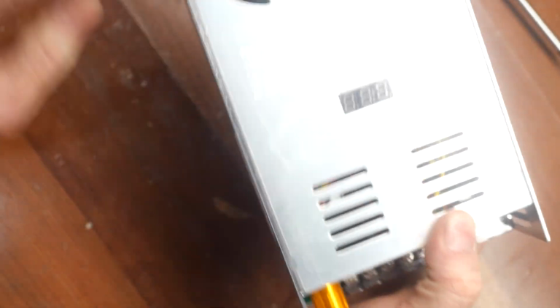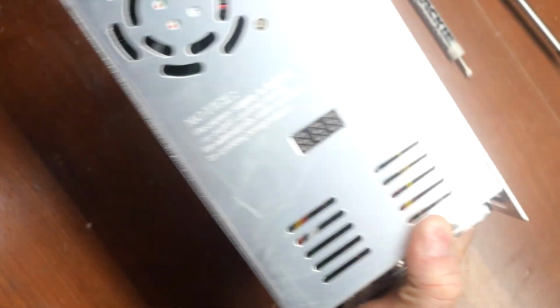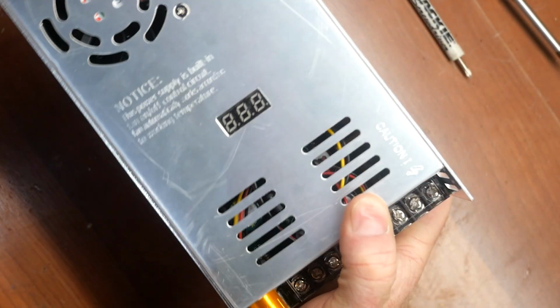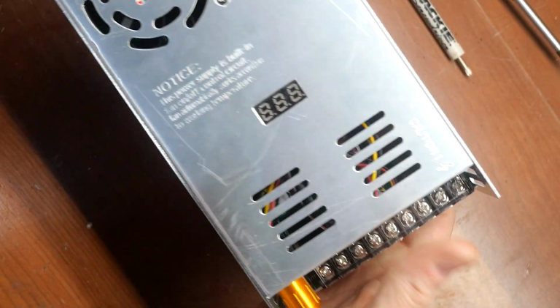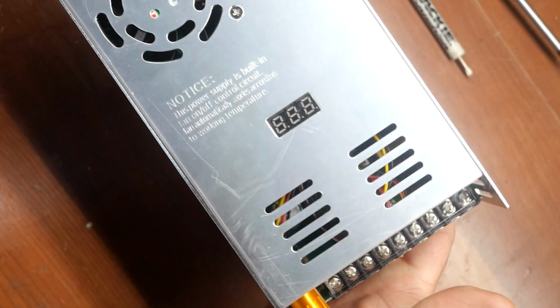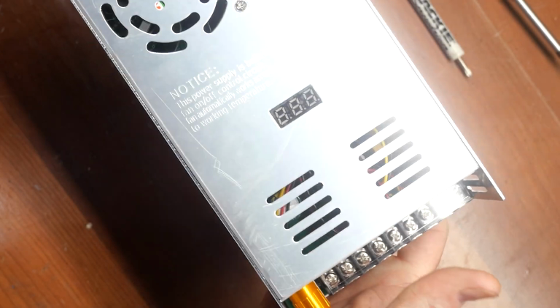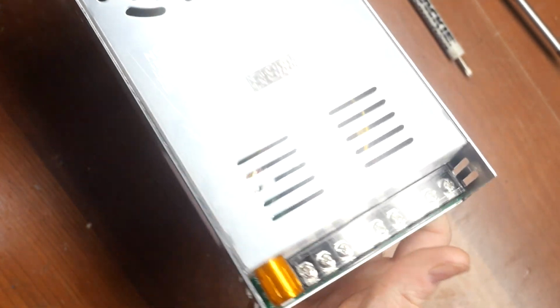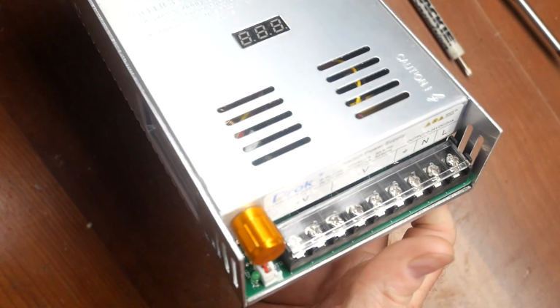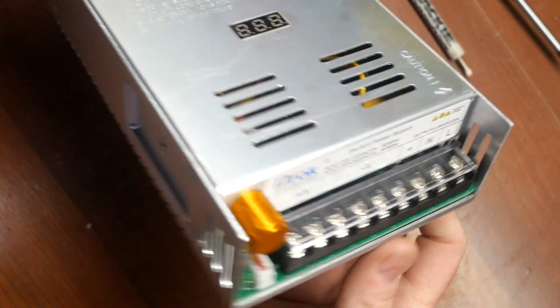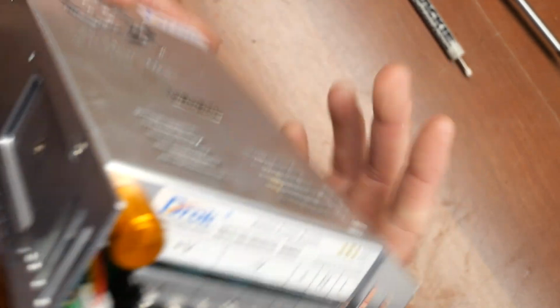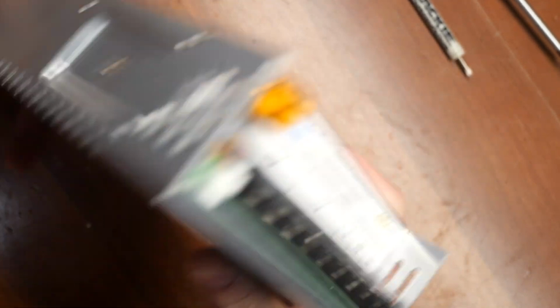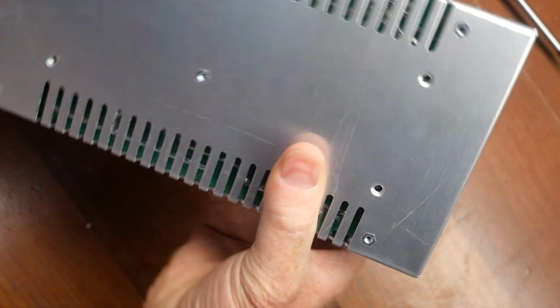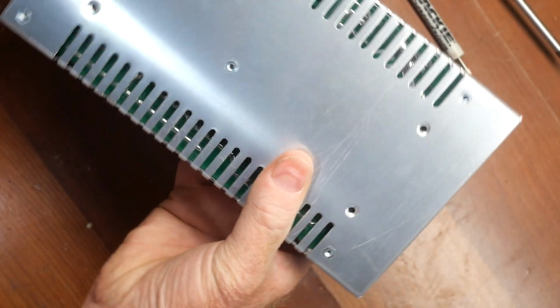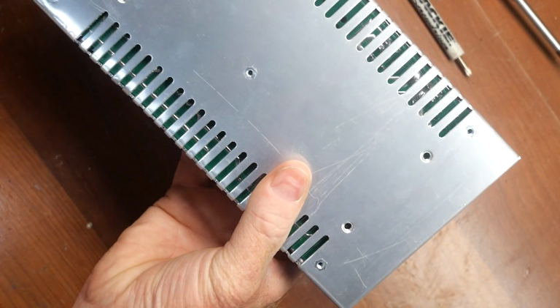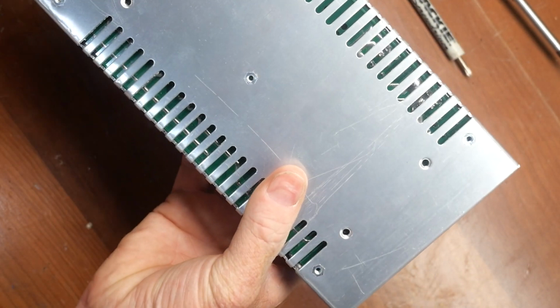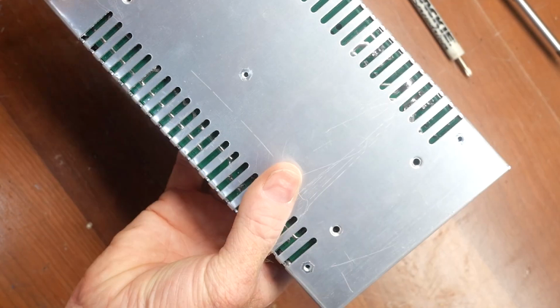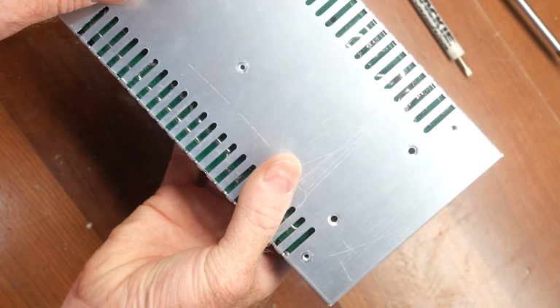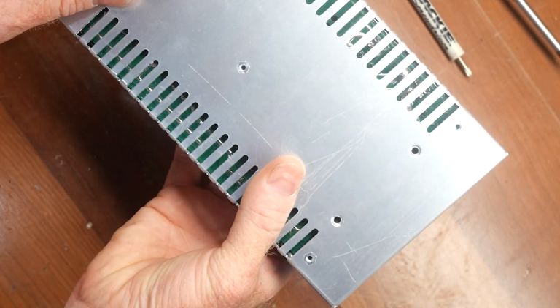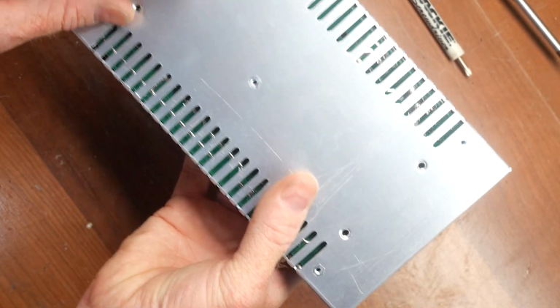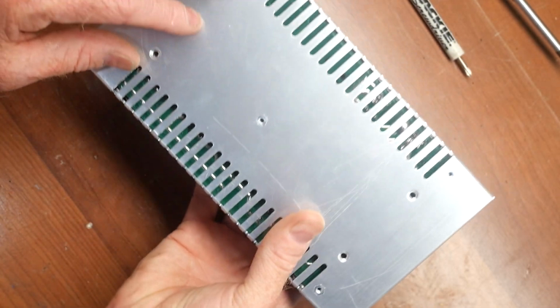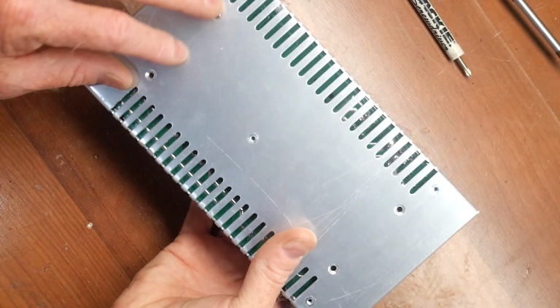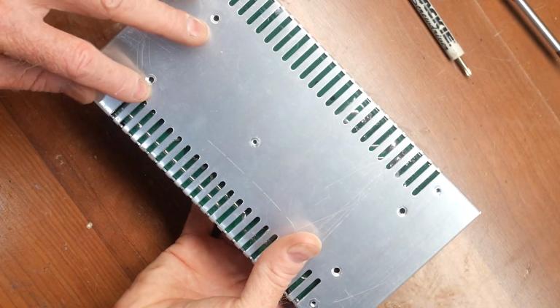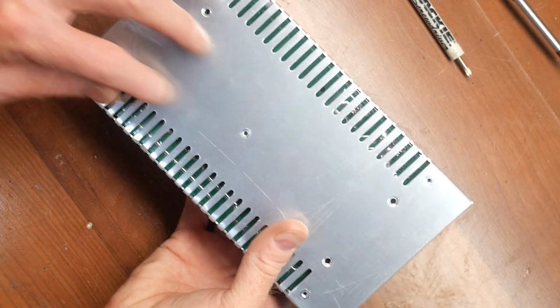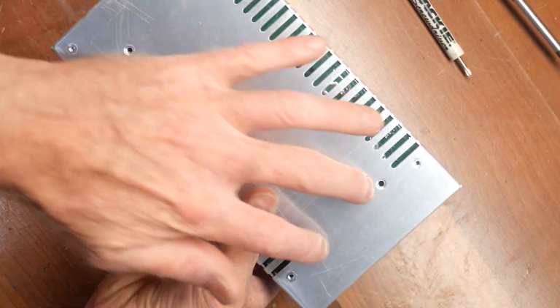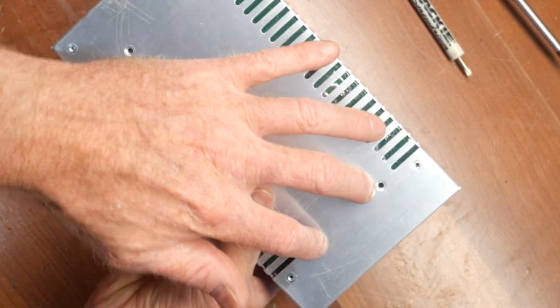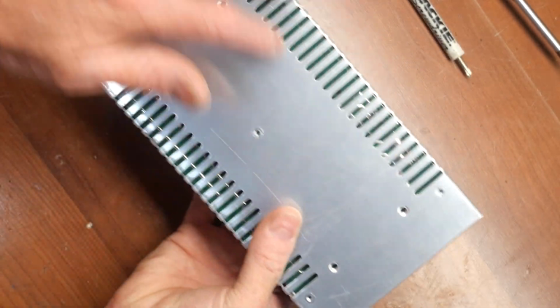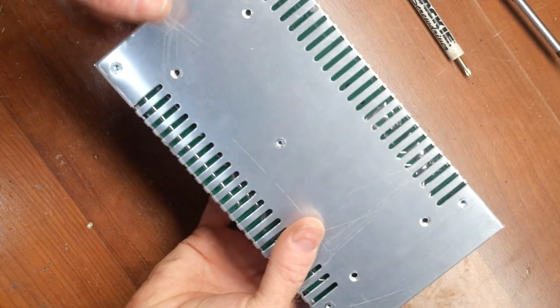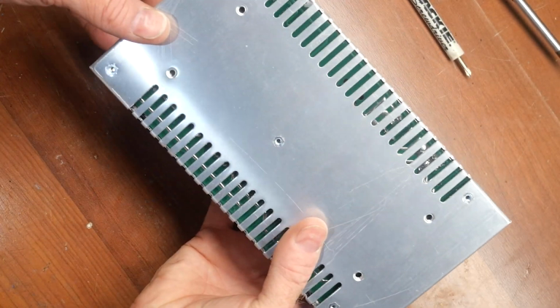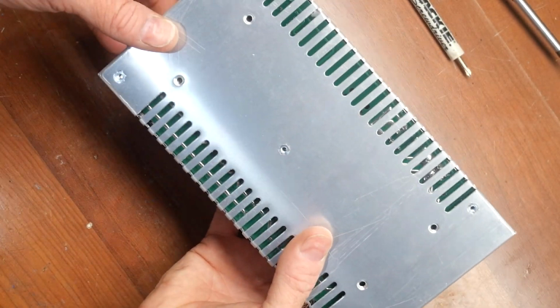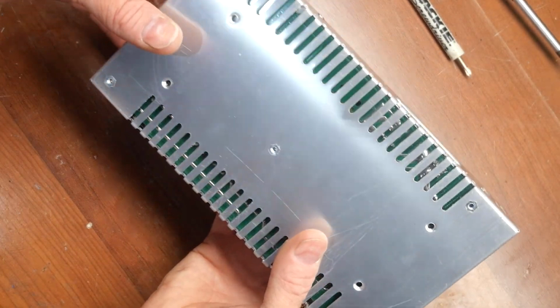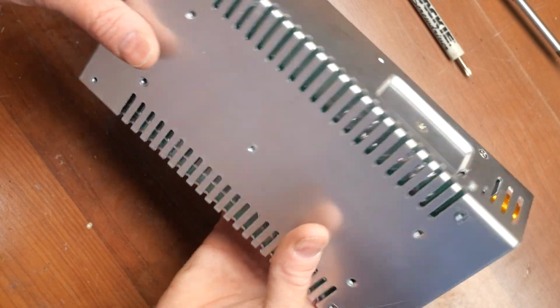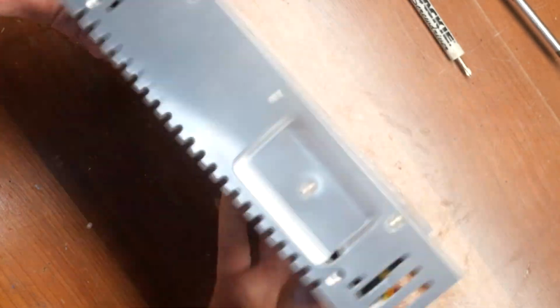I need to take this apart to mark the four holes to mount it on the back of the TV.